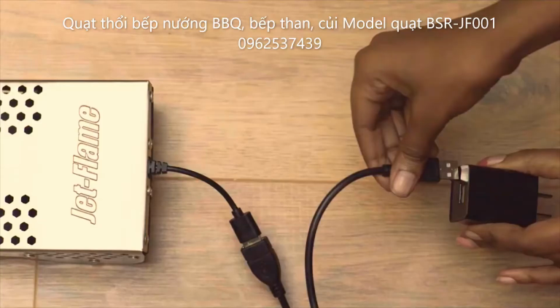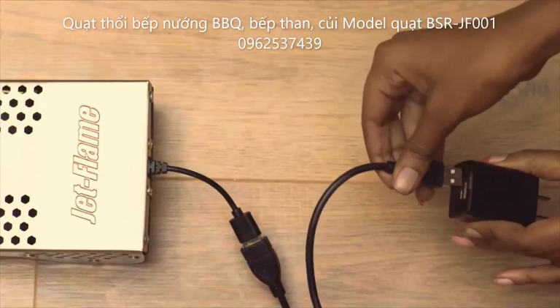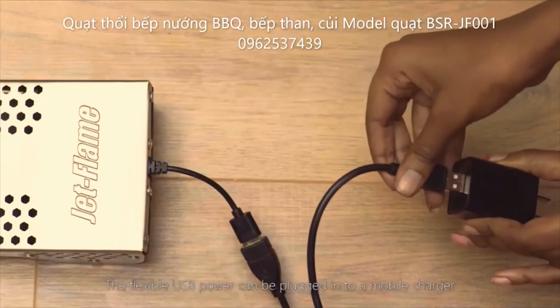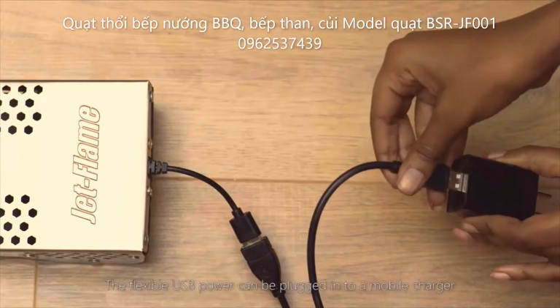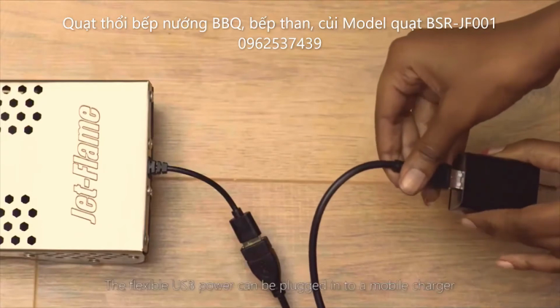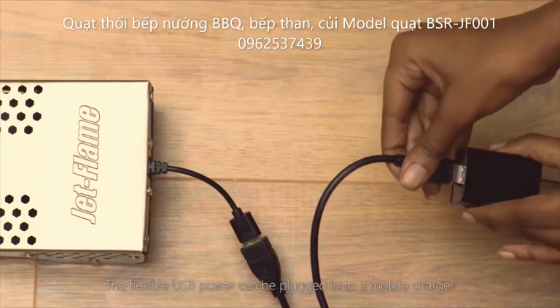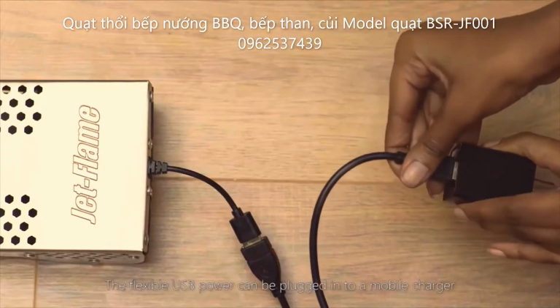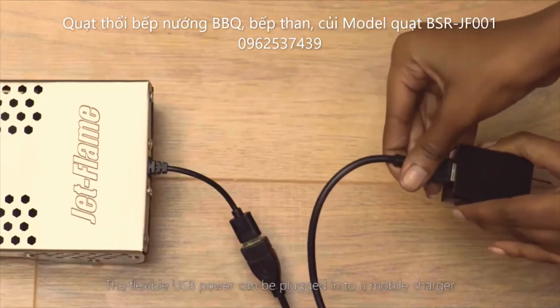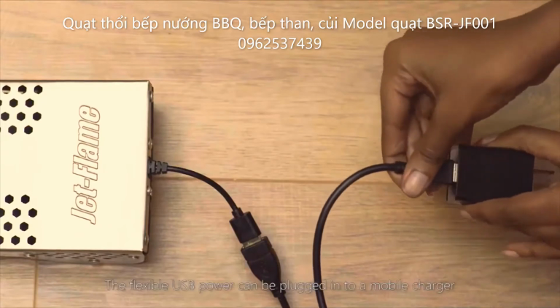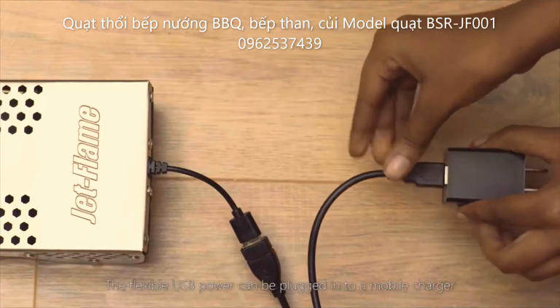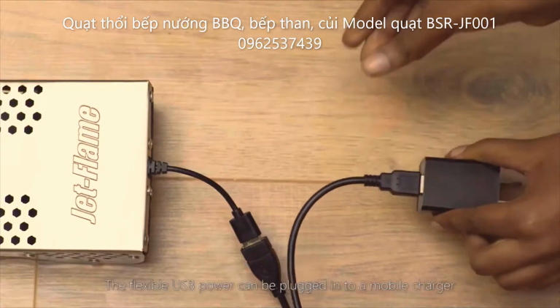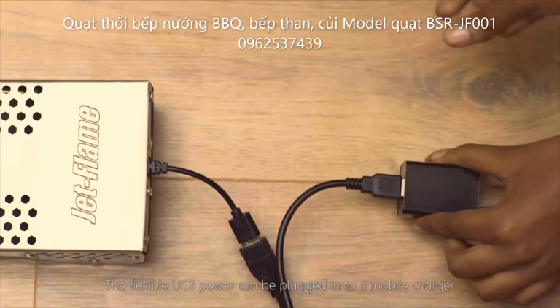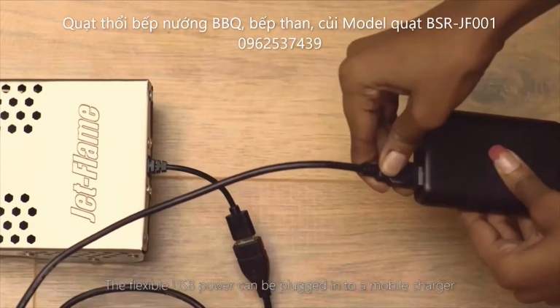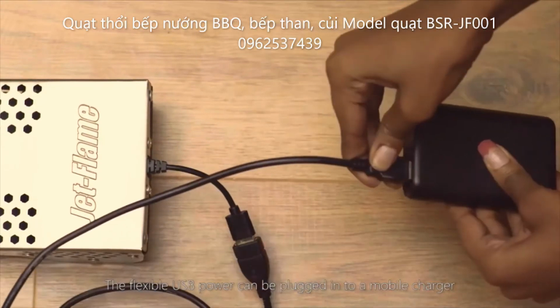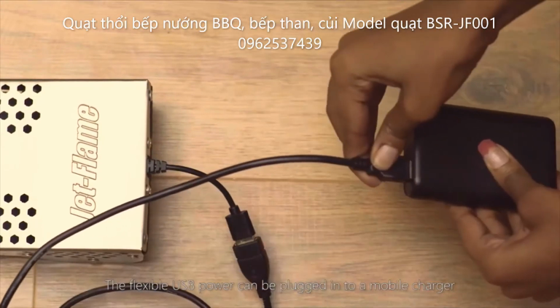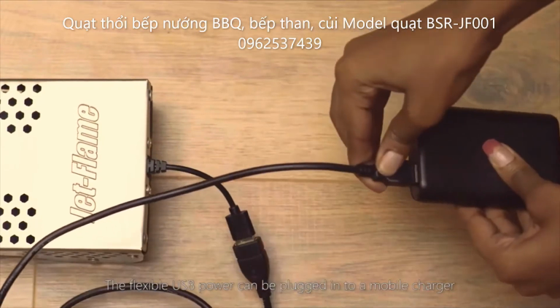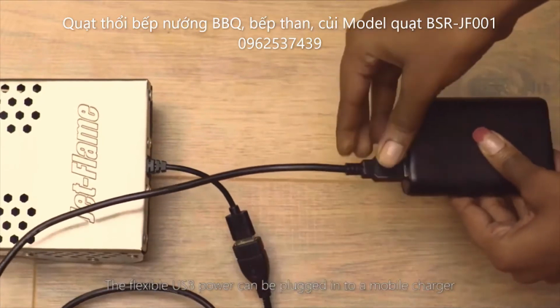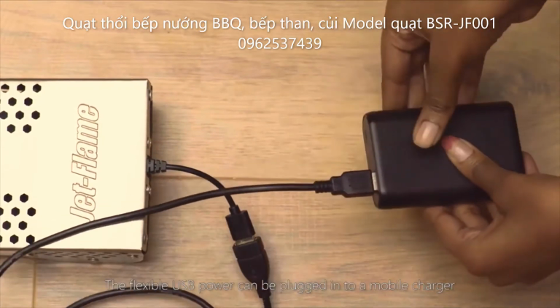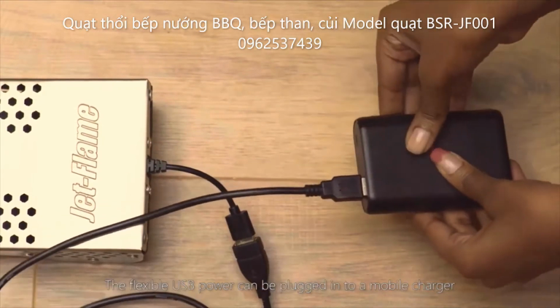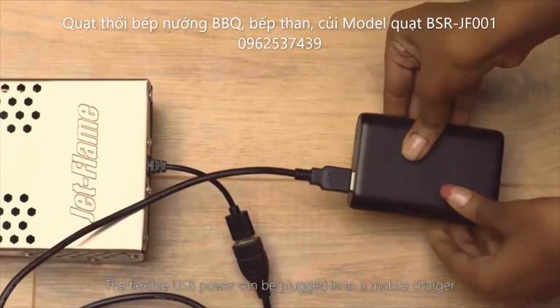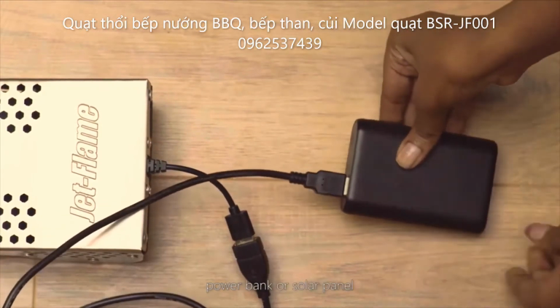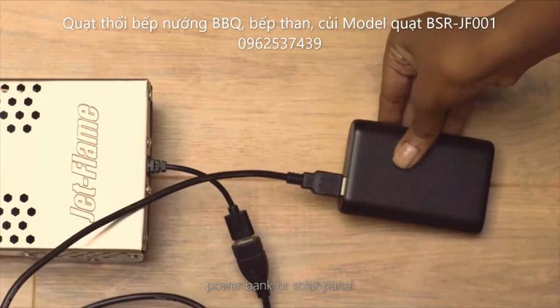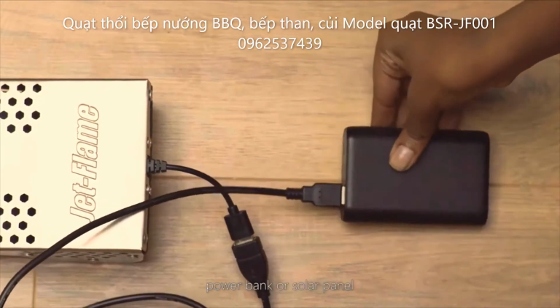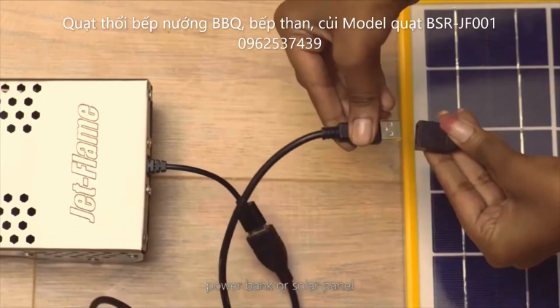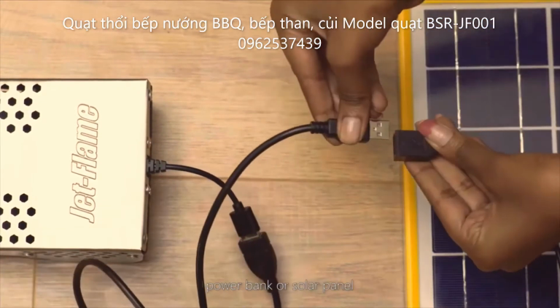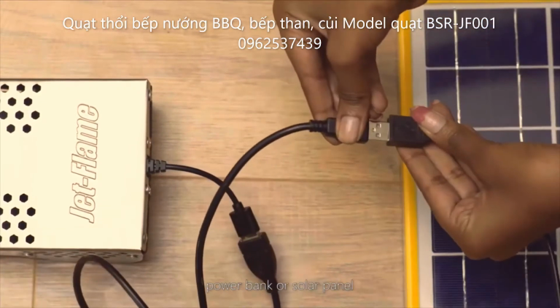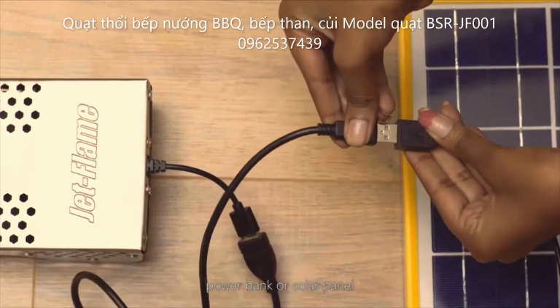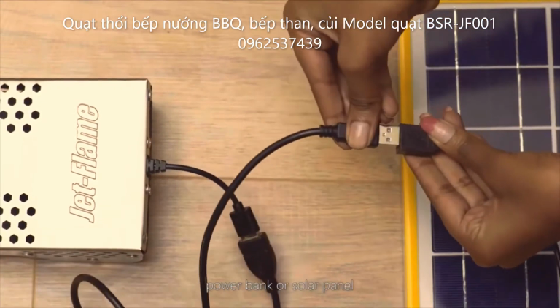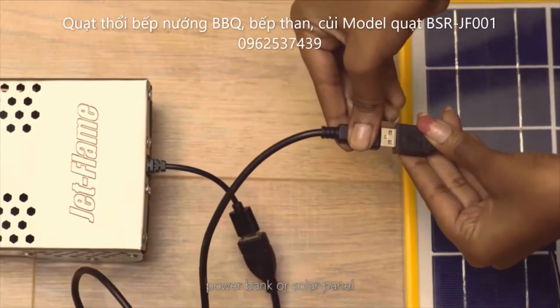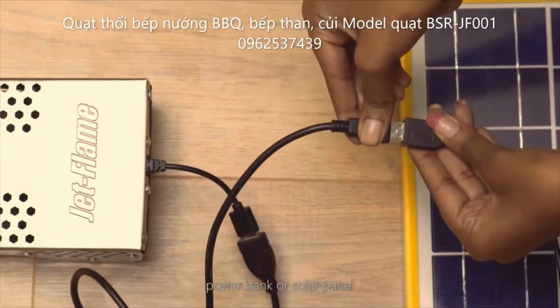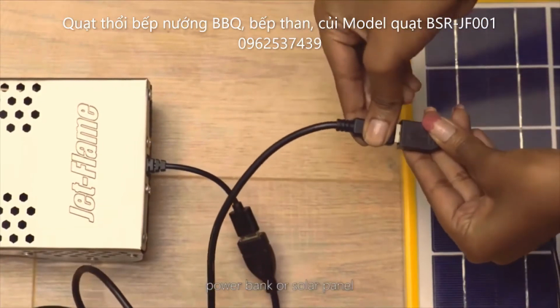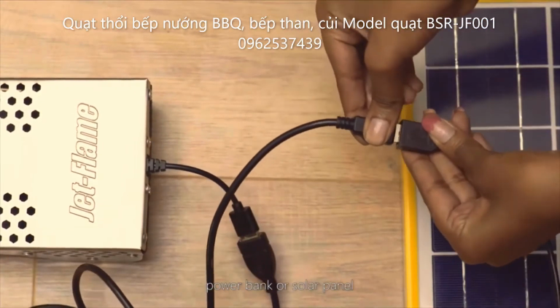The flexible USB power can be plugged into a mobile charger, power bank, or solar panel.